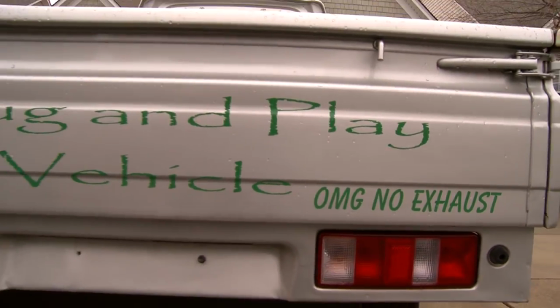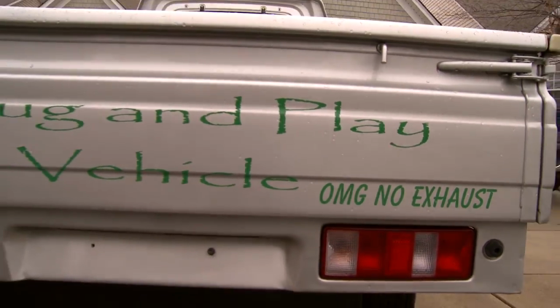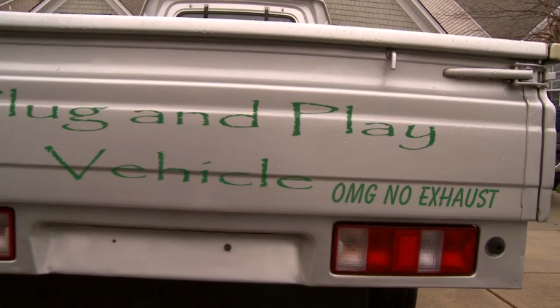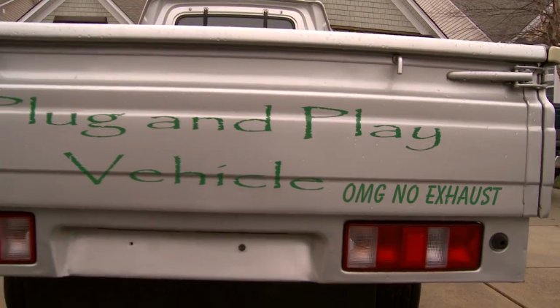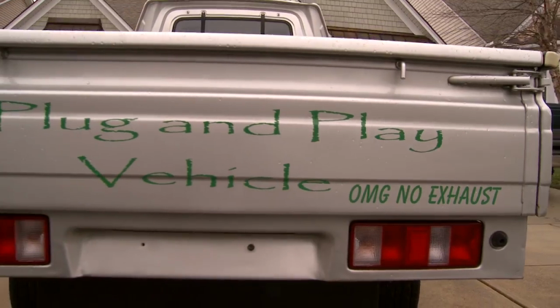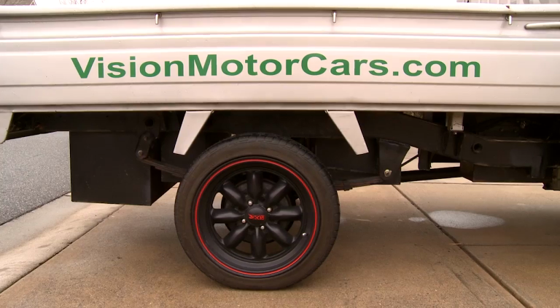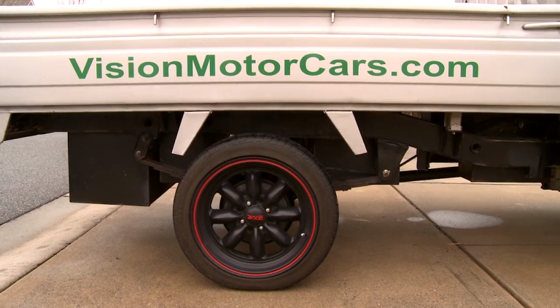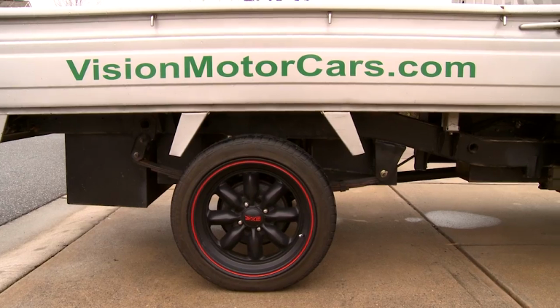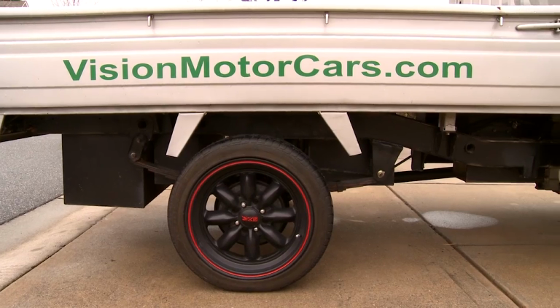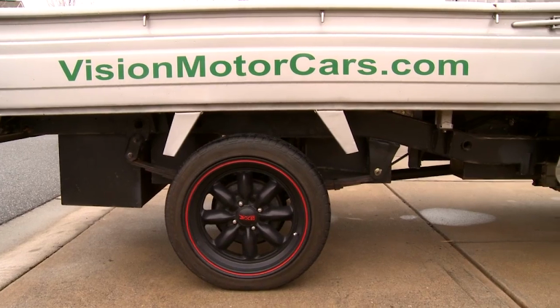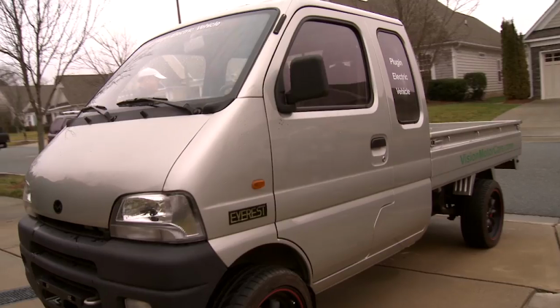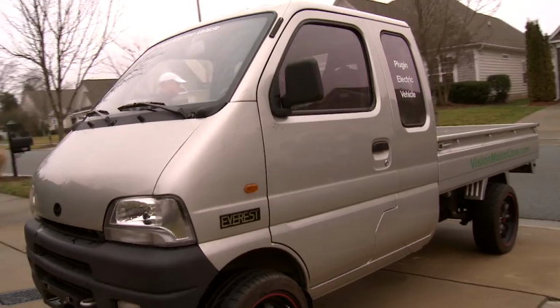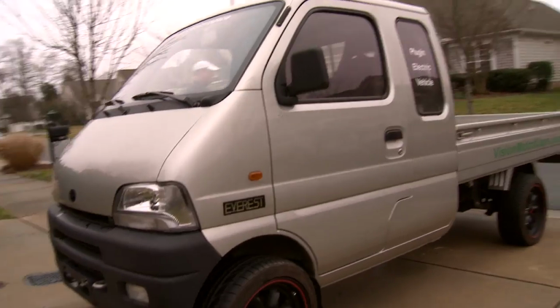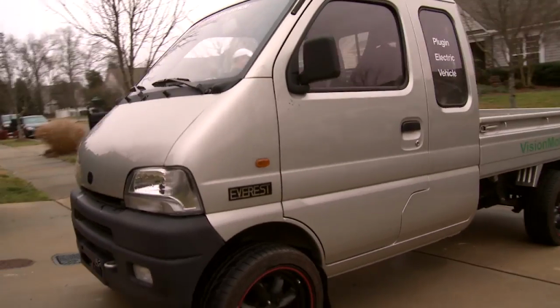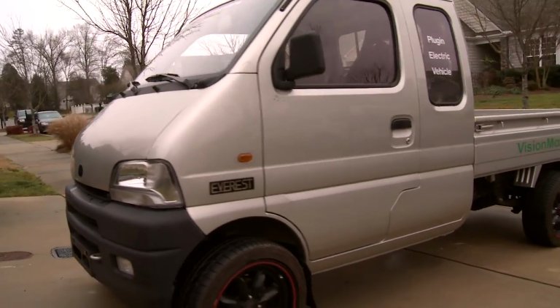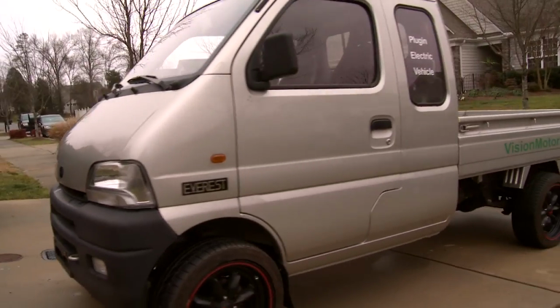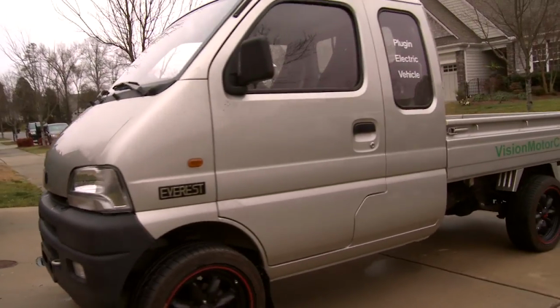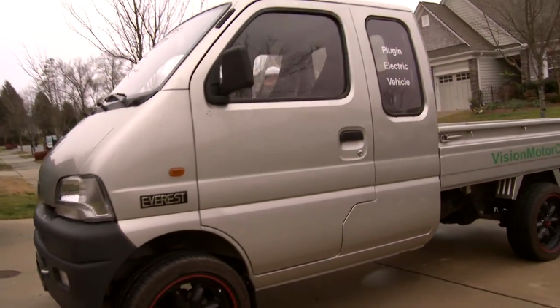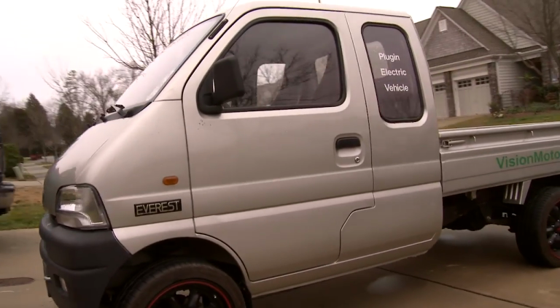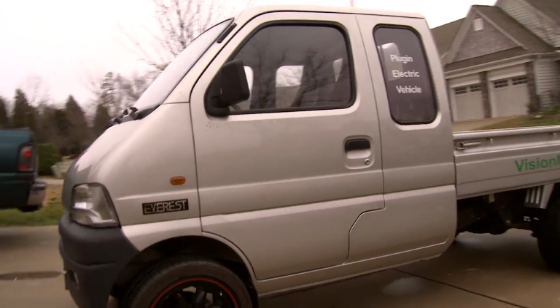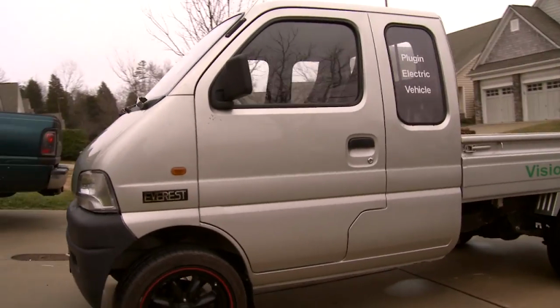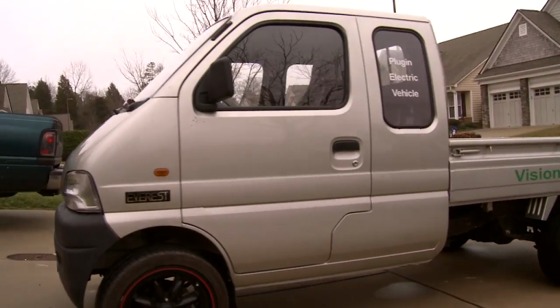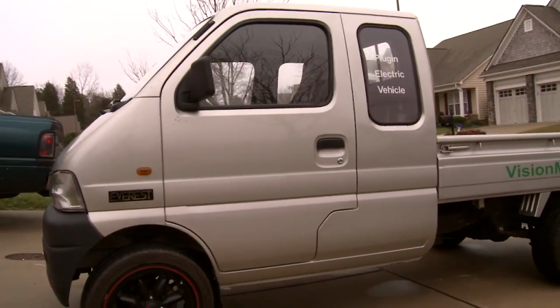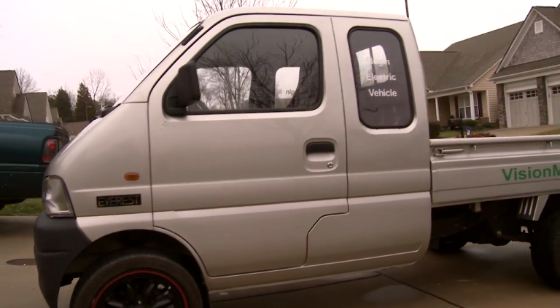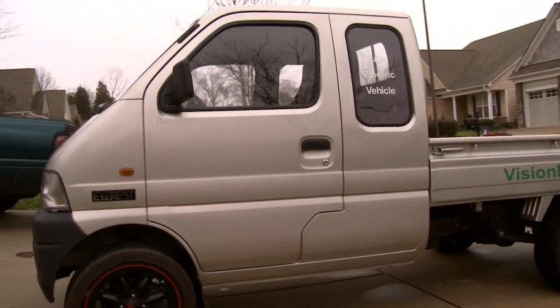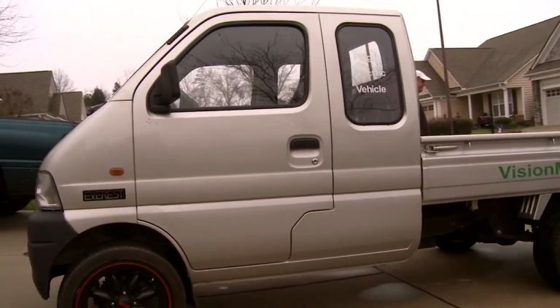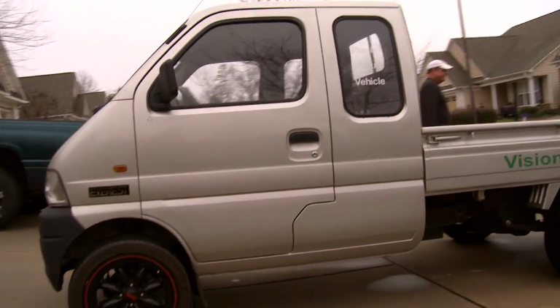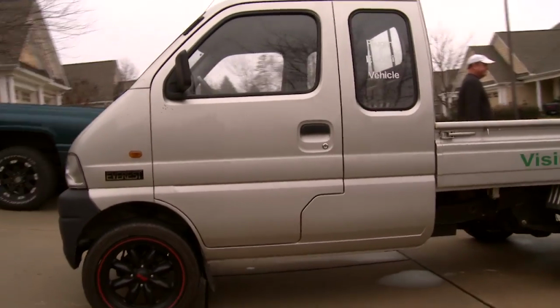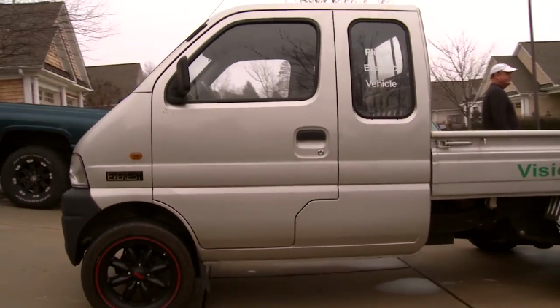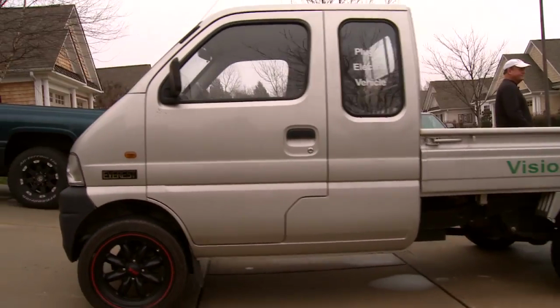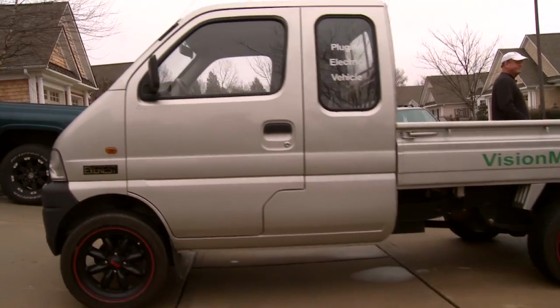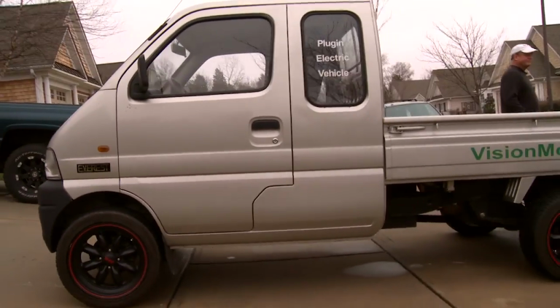Let's go for a drive. You have to poke your head in first. Once you're inside, it's got a lot of room.